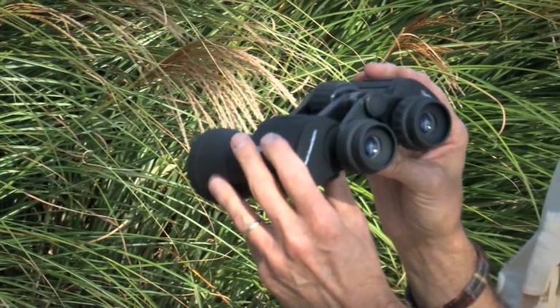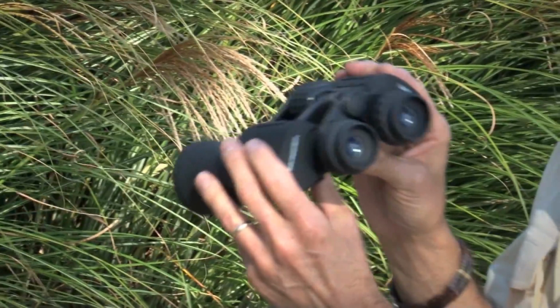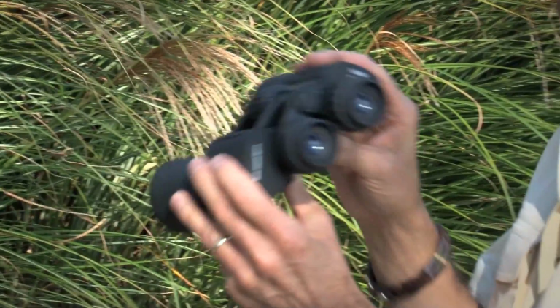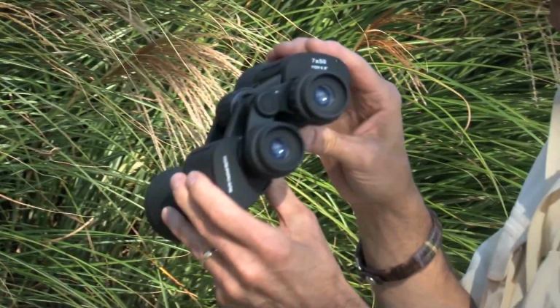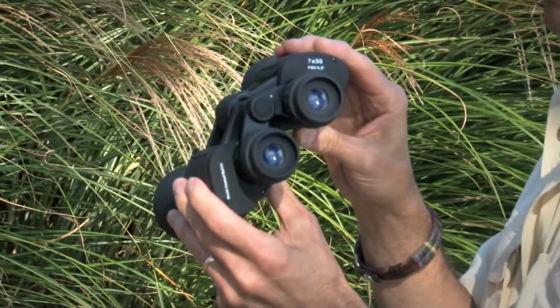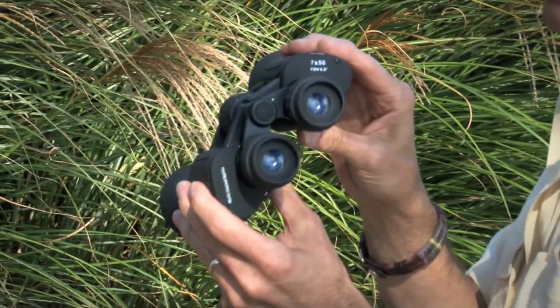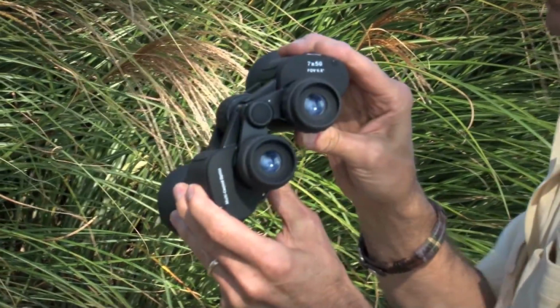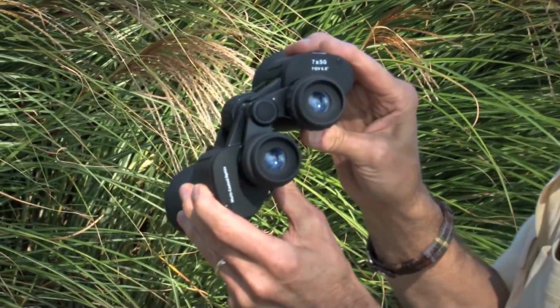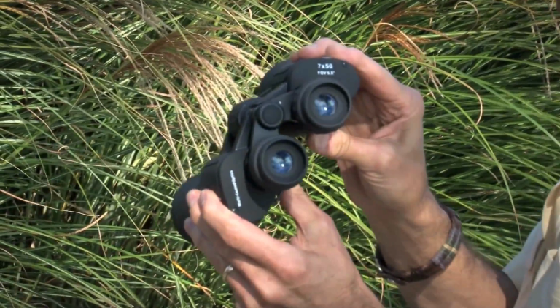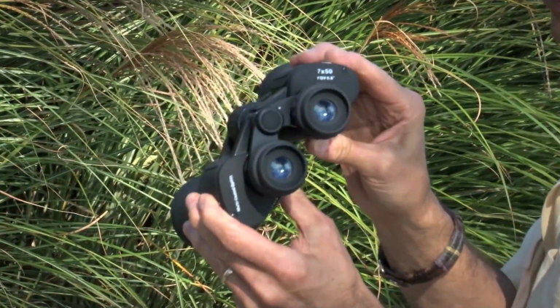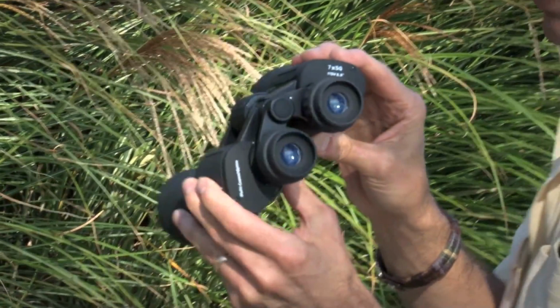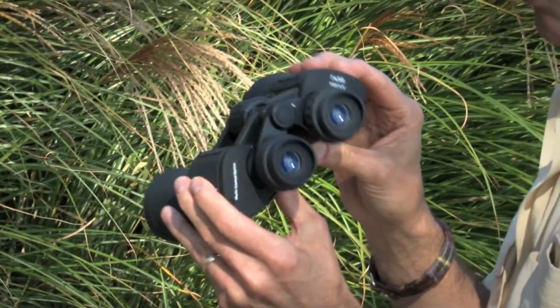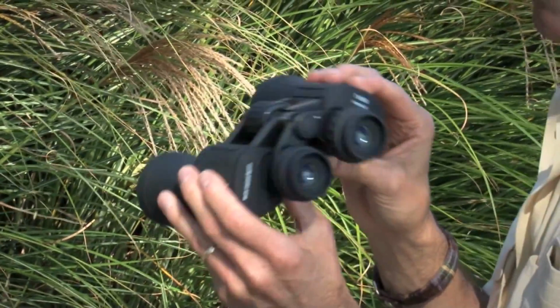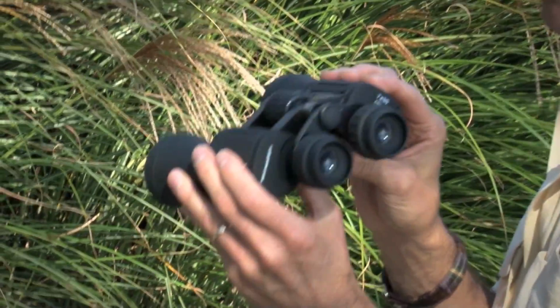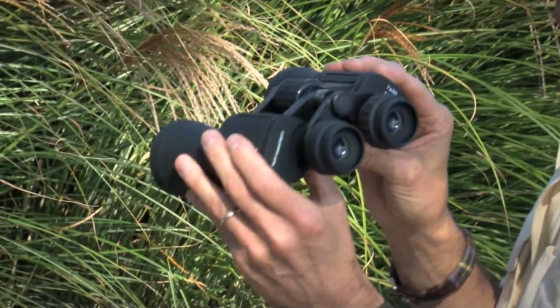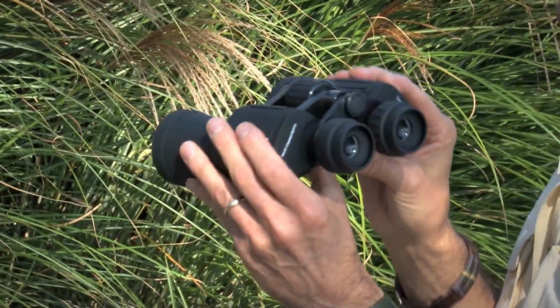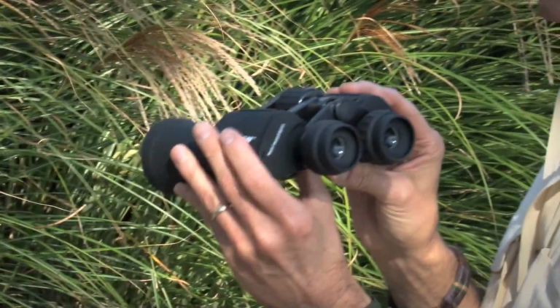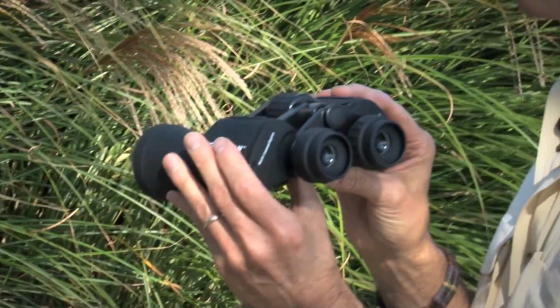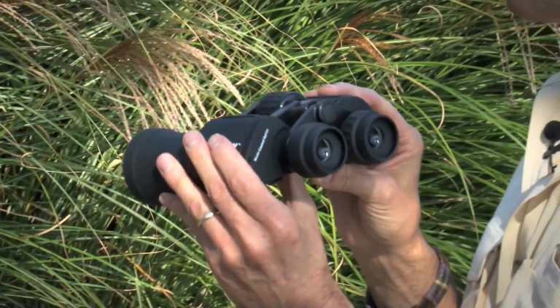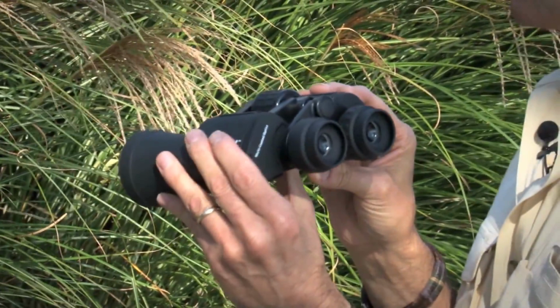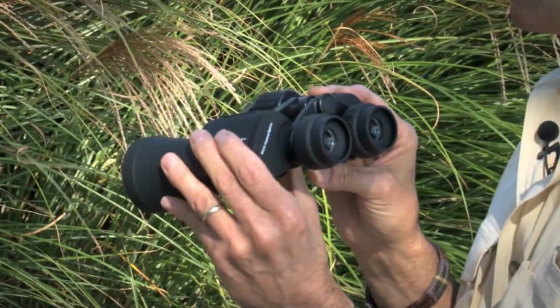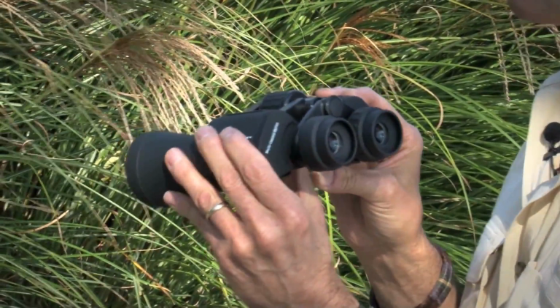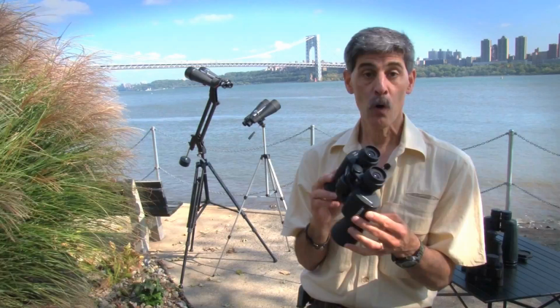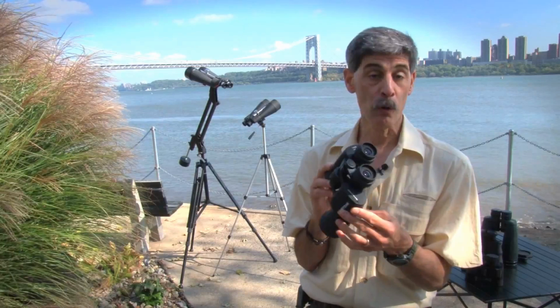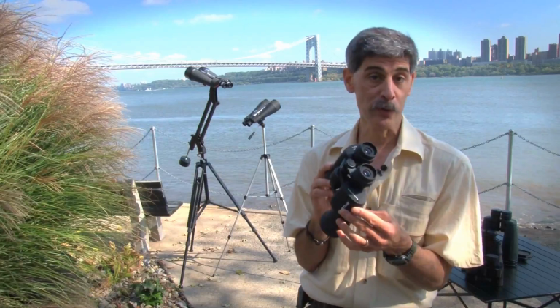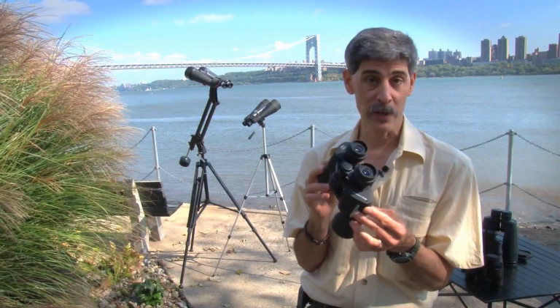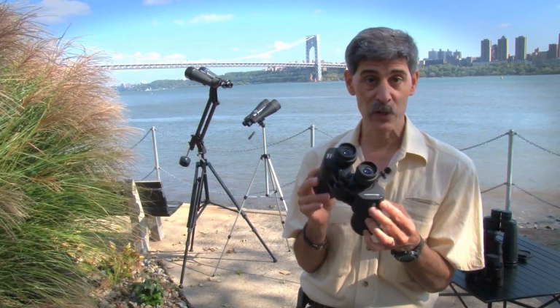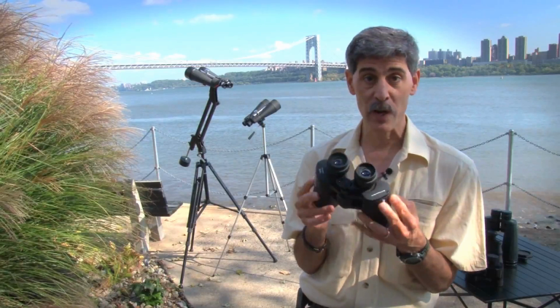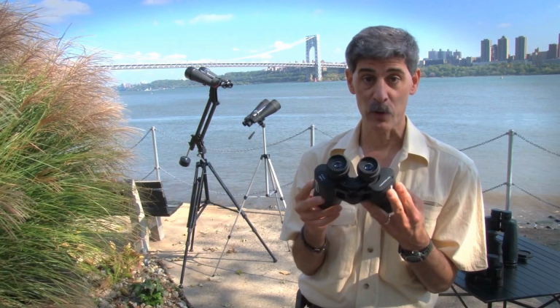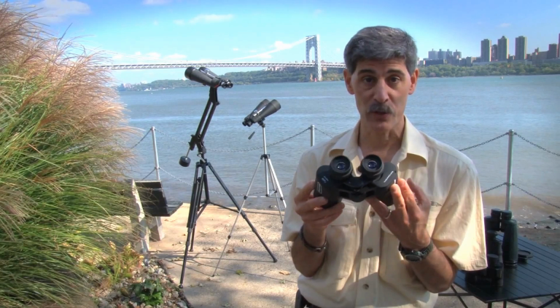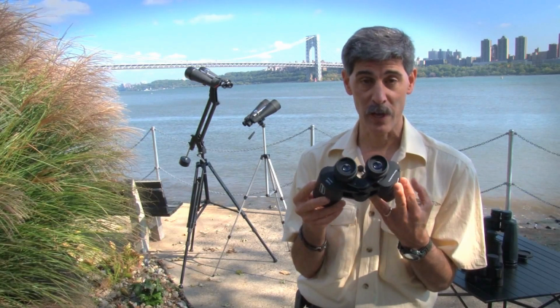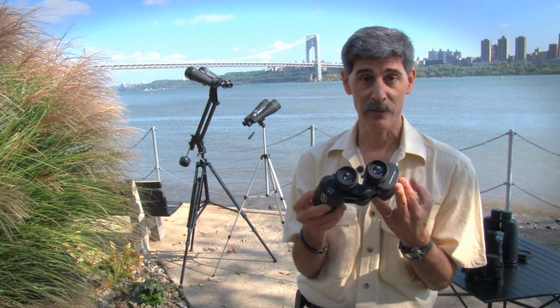Celestron's Cometron 7x50 — a nice compact binocular for you or for the young astronomers in your life.